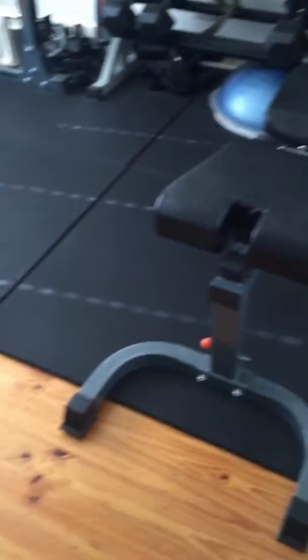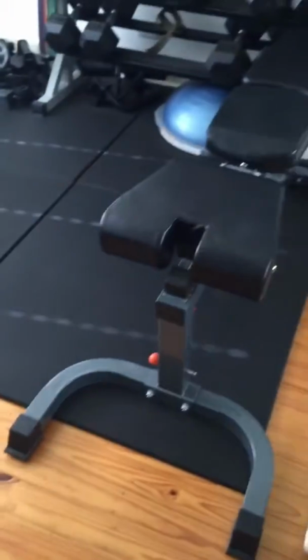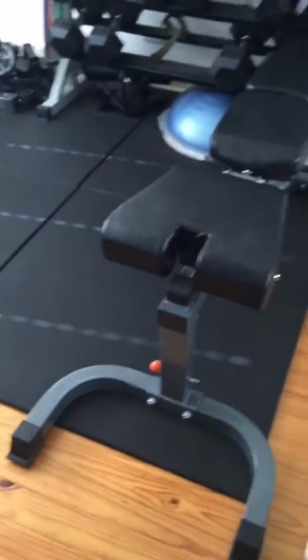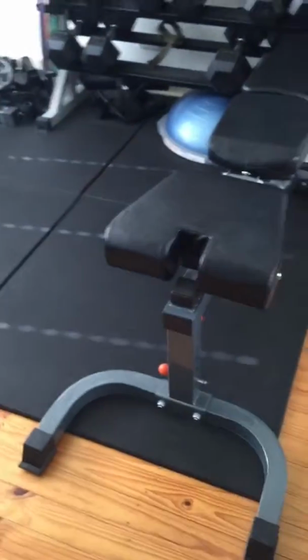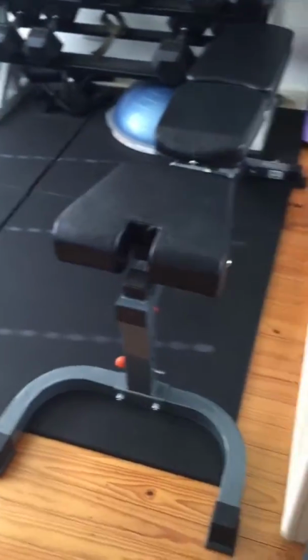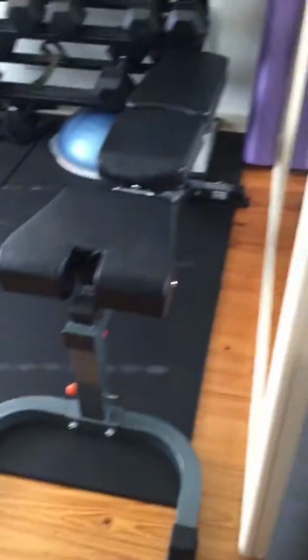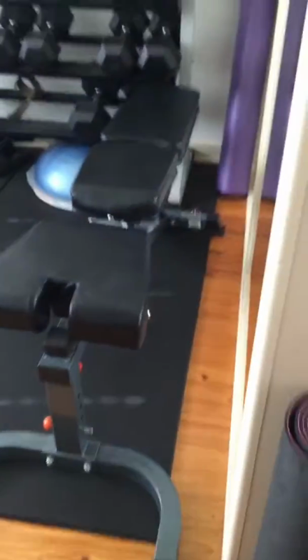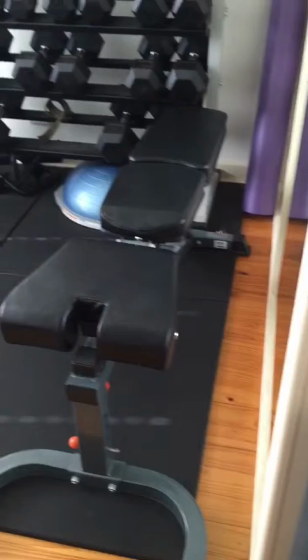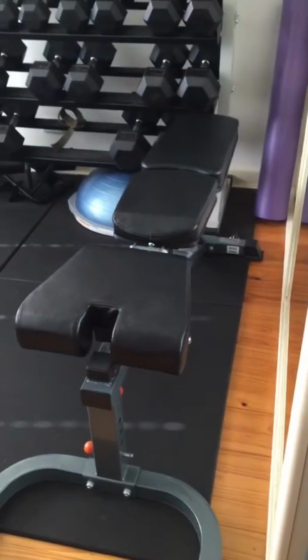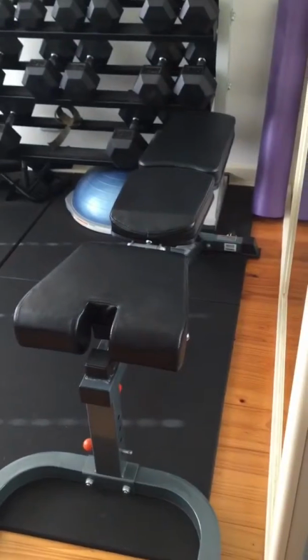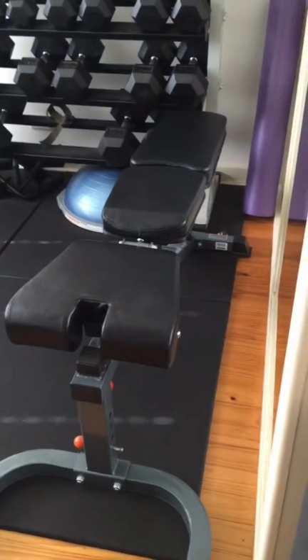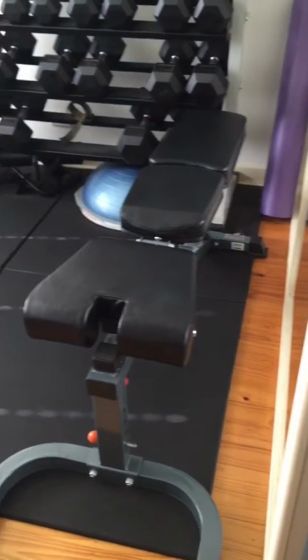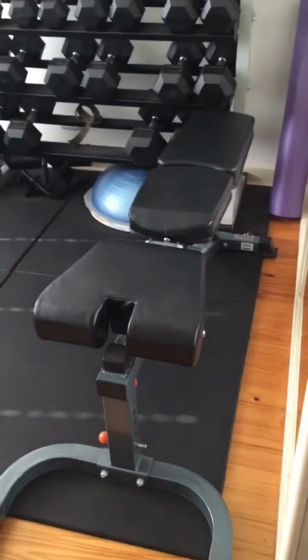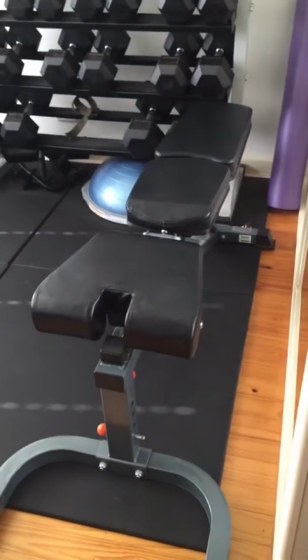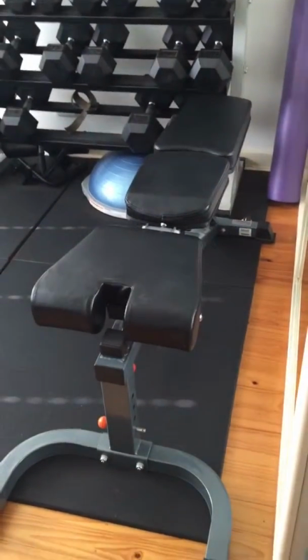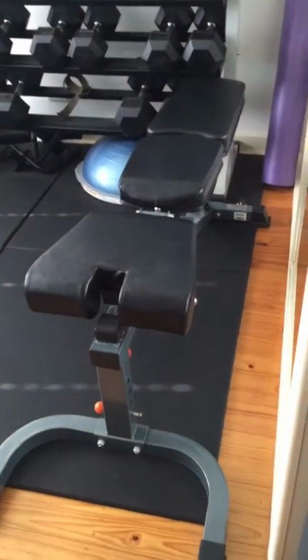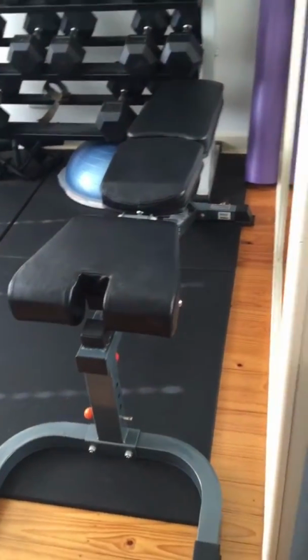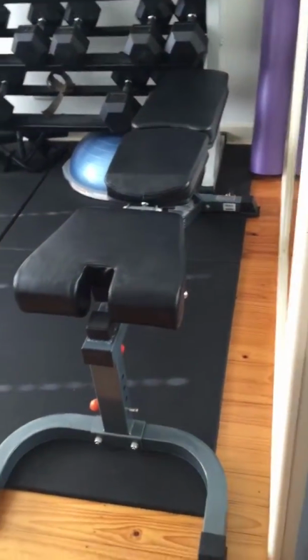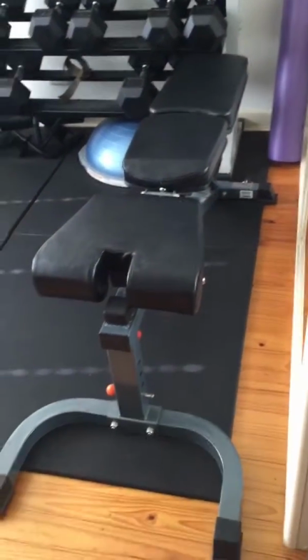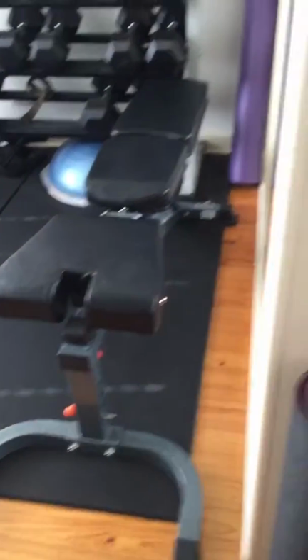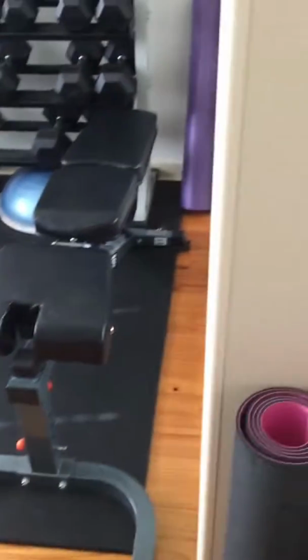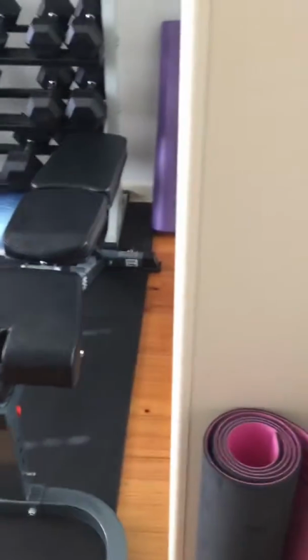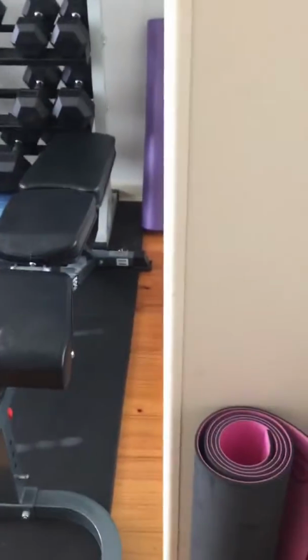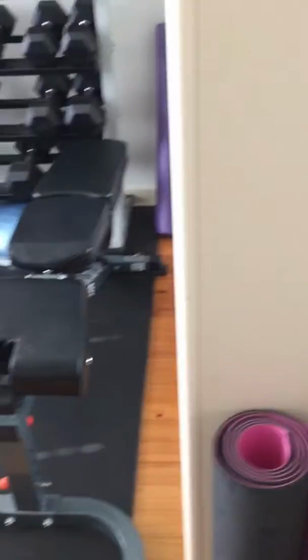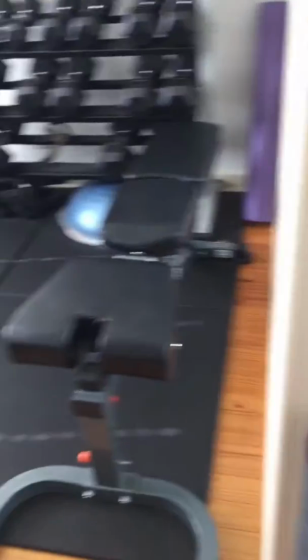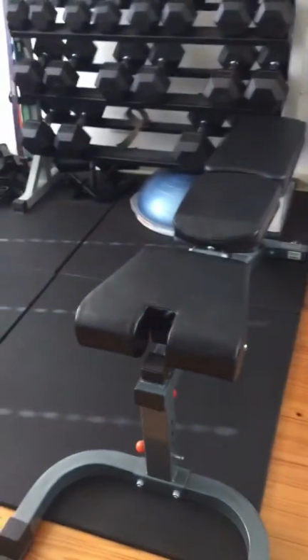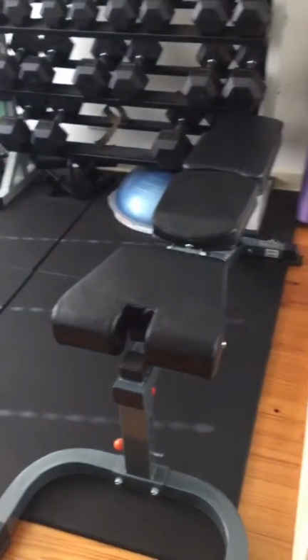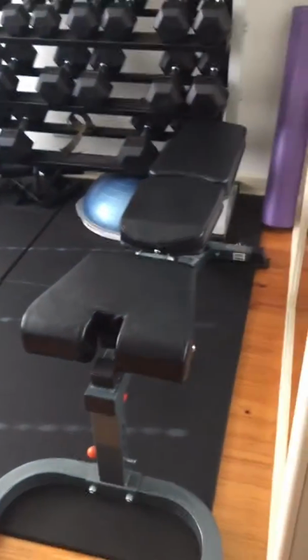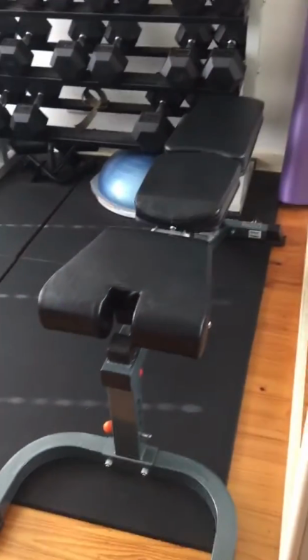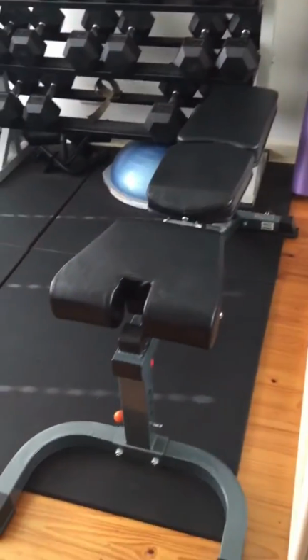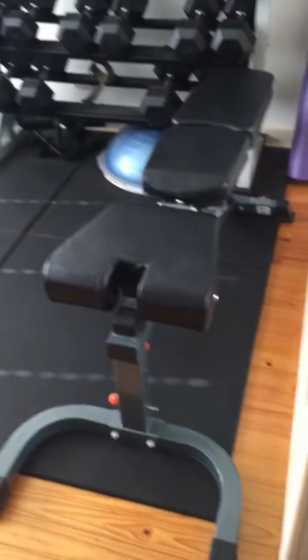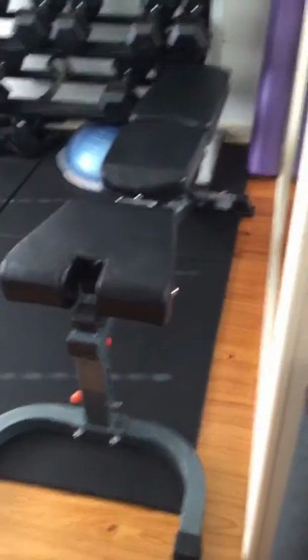Then we come into the gym. I've got a bench that you can use for incline and decline, and it's also got an attachment that you can put your feet under.